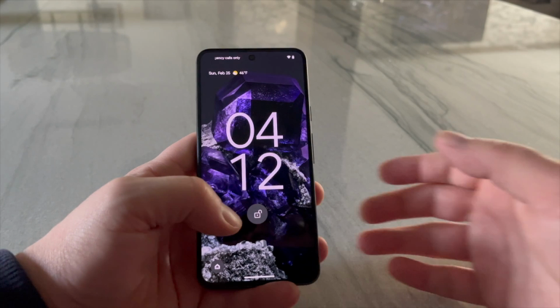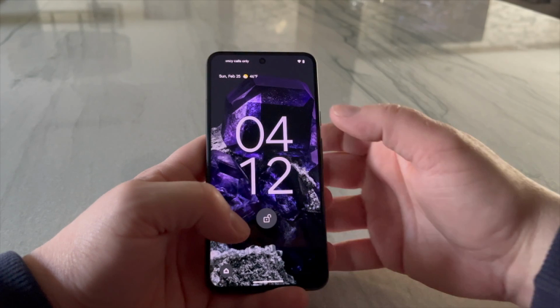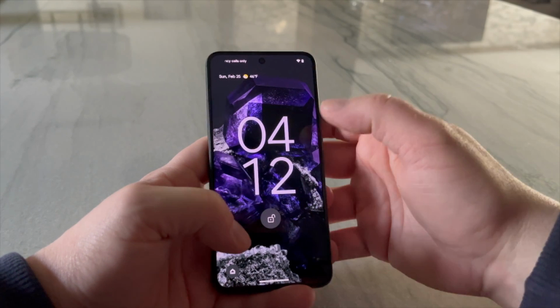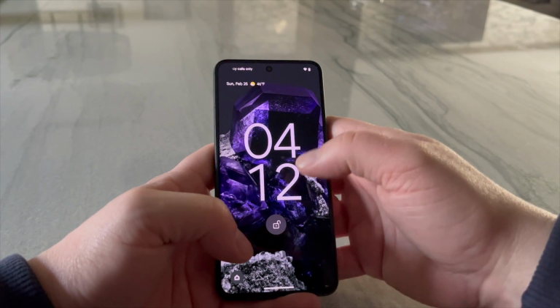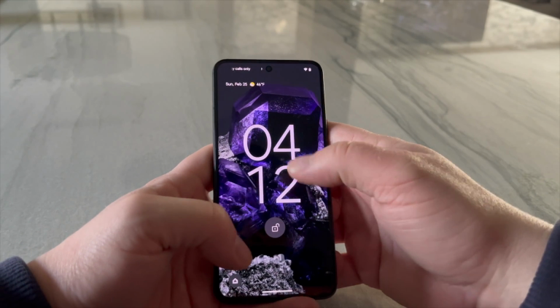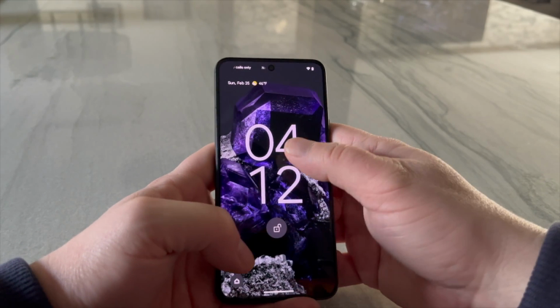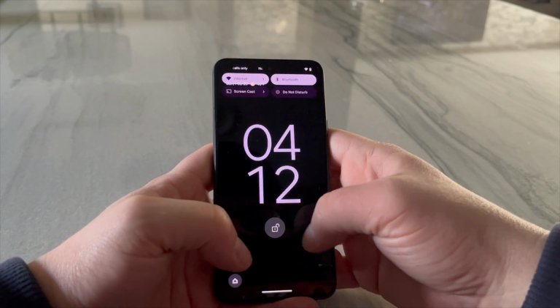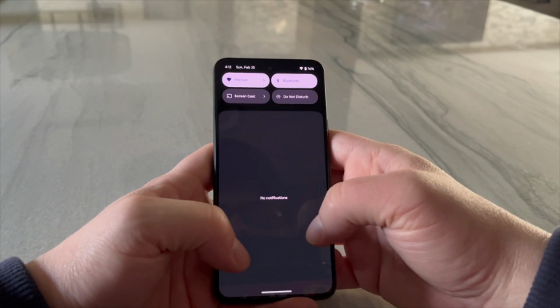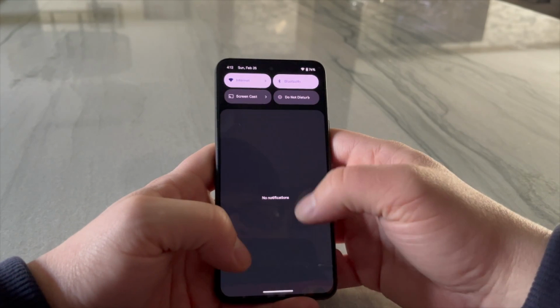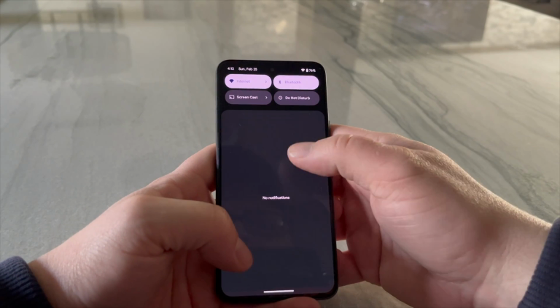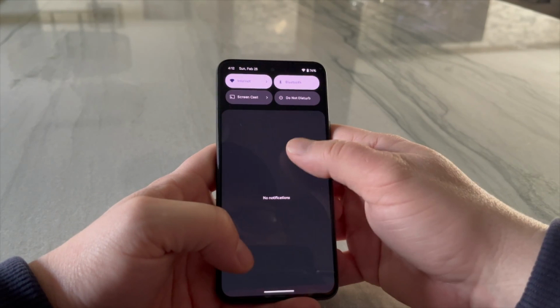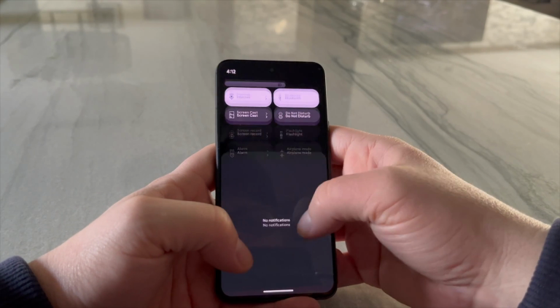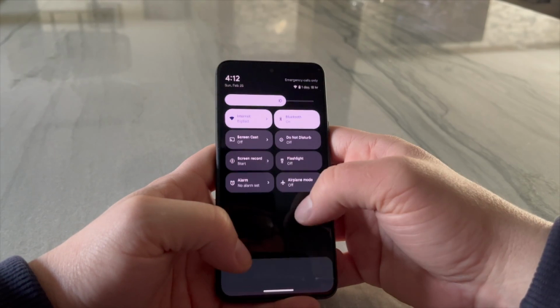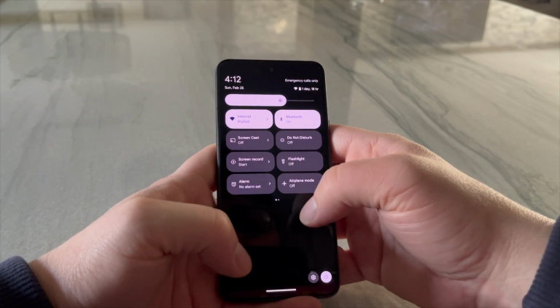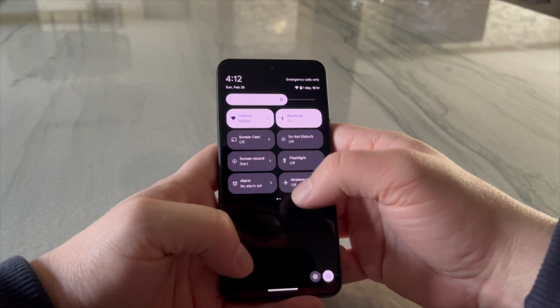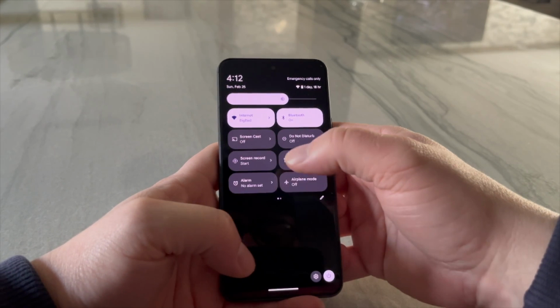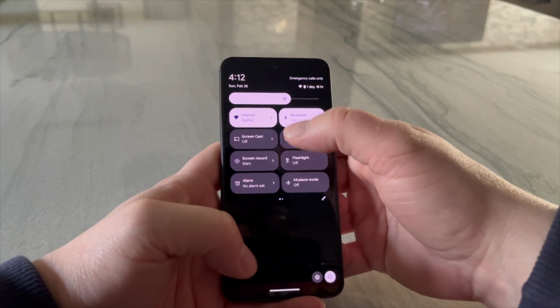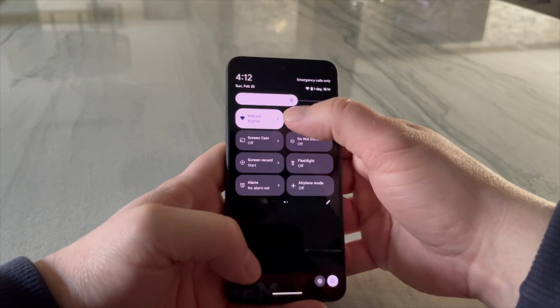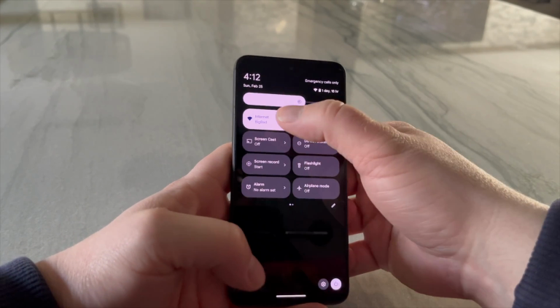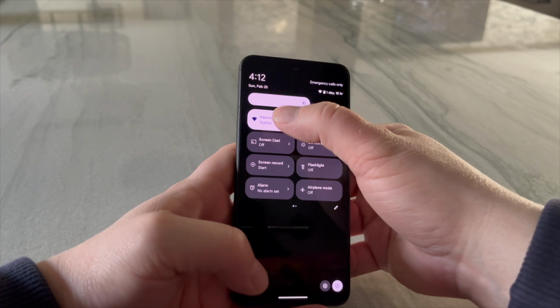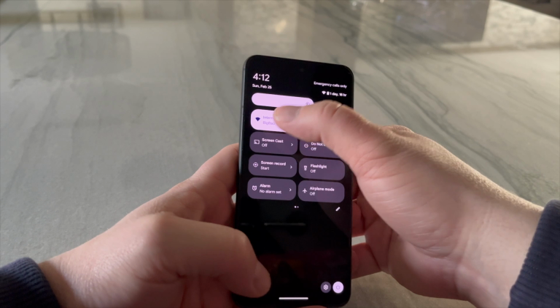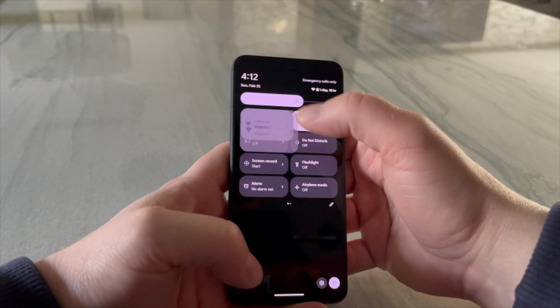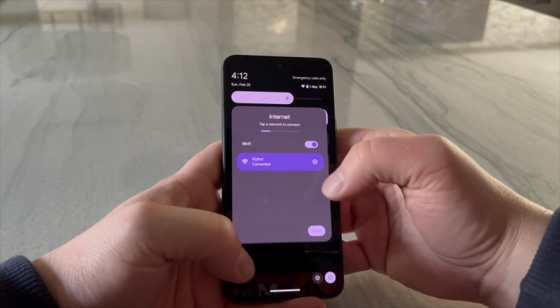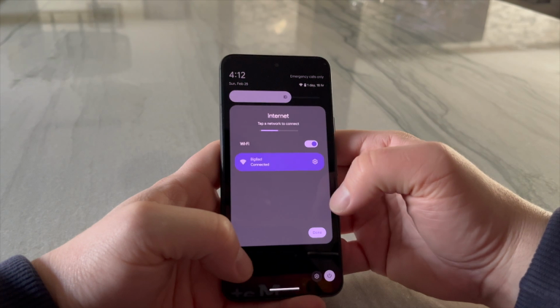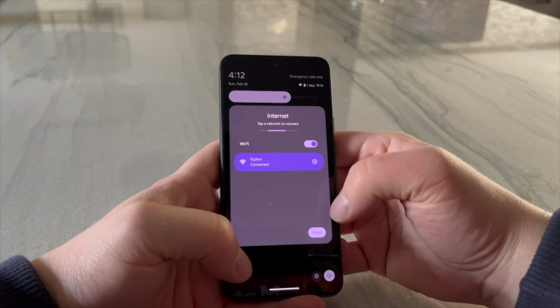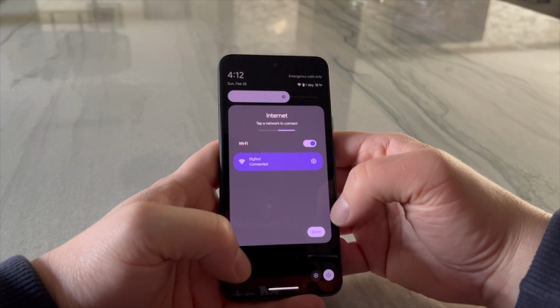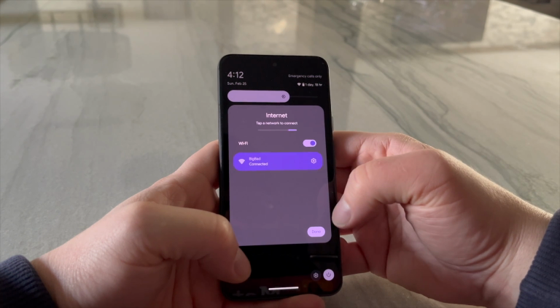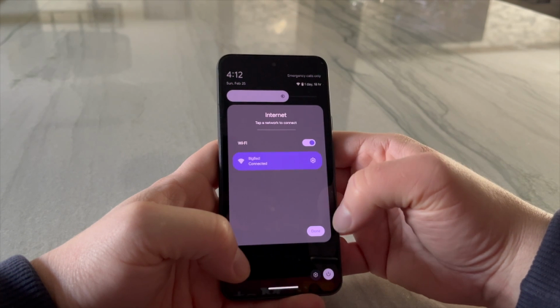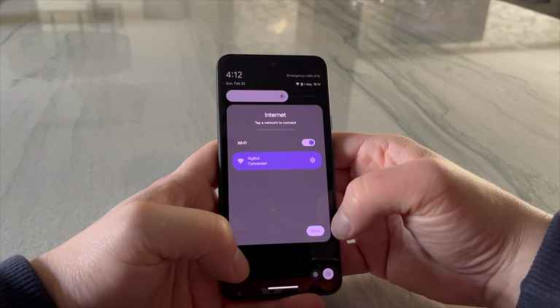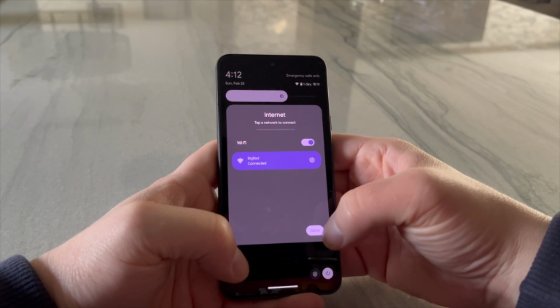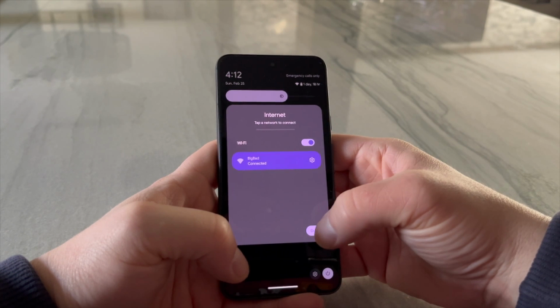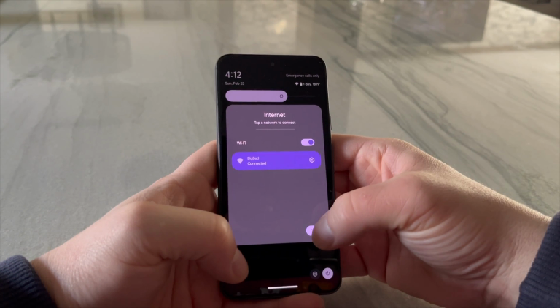Swipe down to reveal the Quick Settings menu on your Pixel 8. Make sure both devices are connected to the same network.